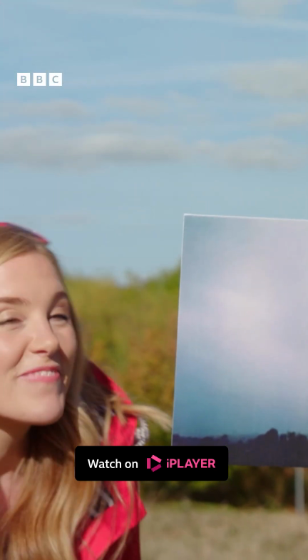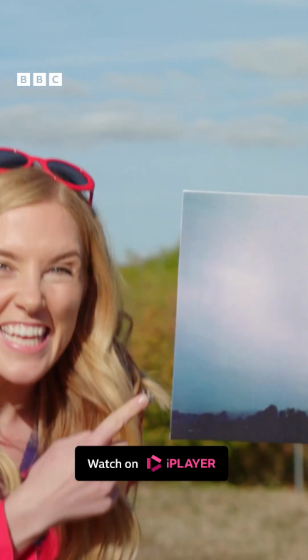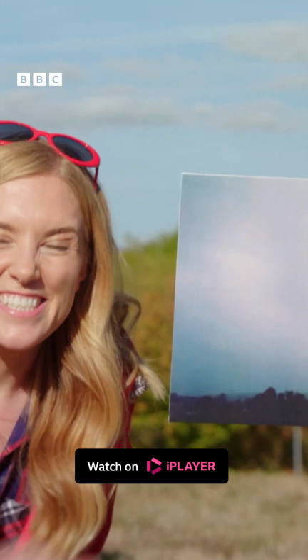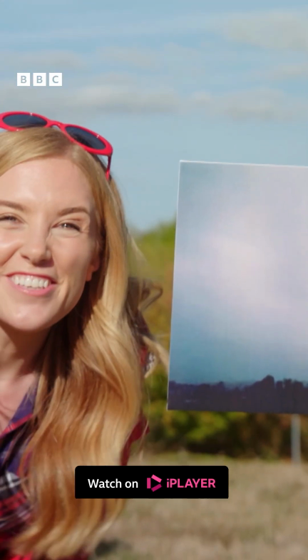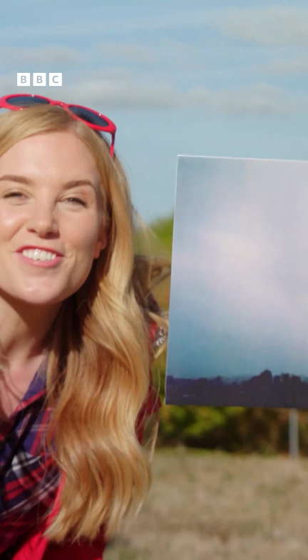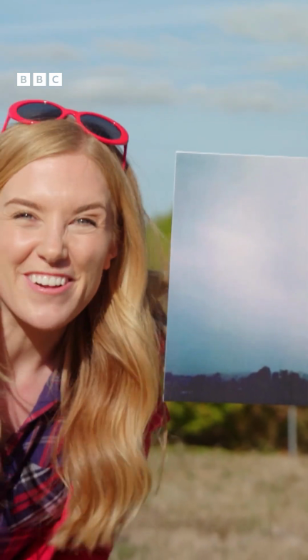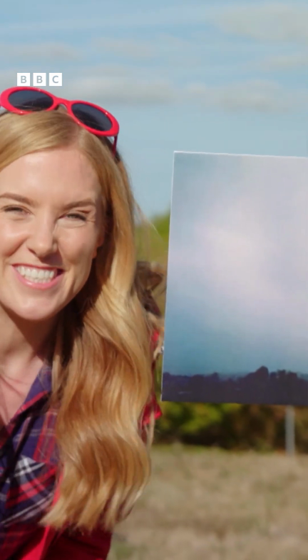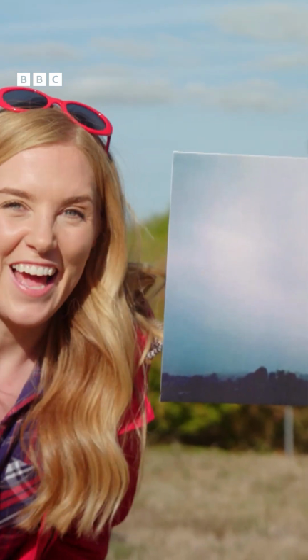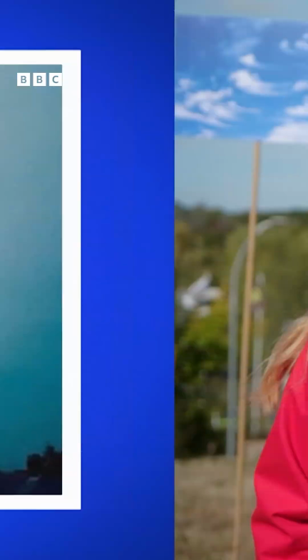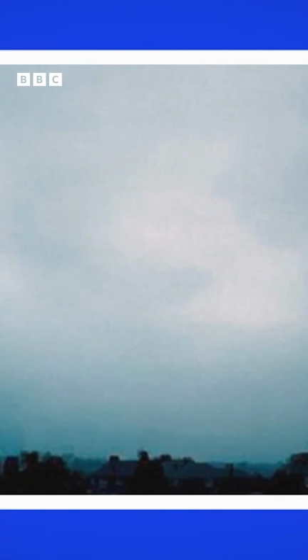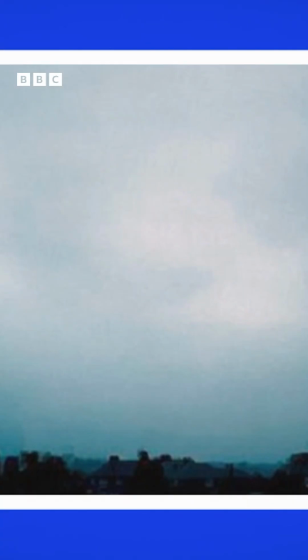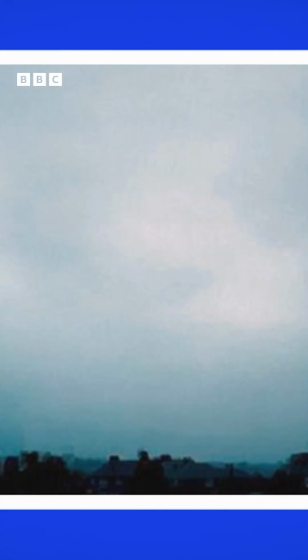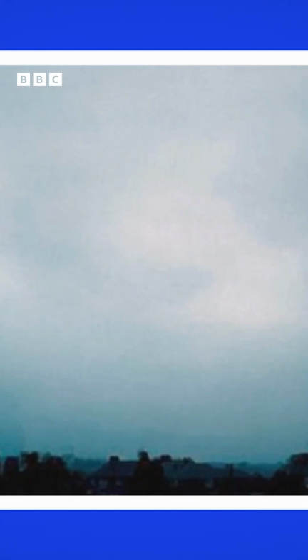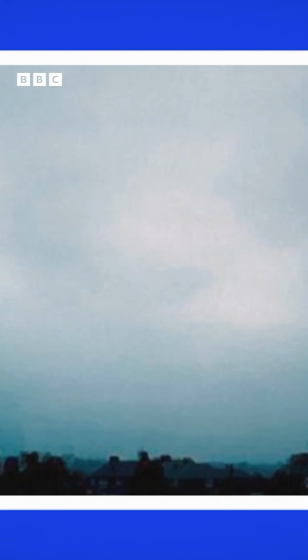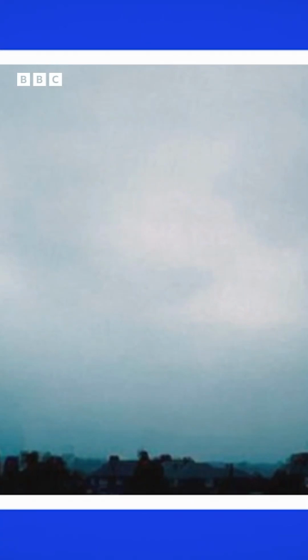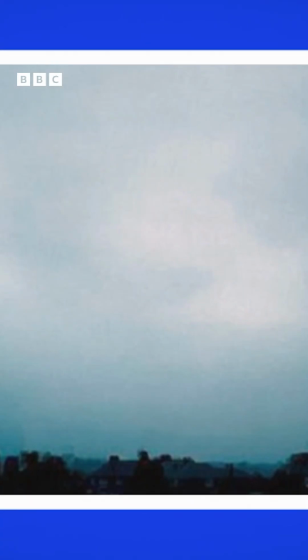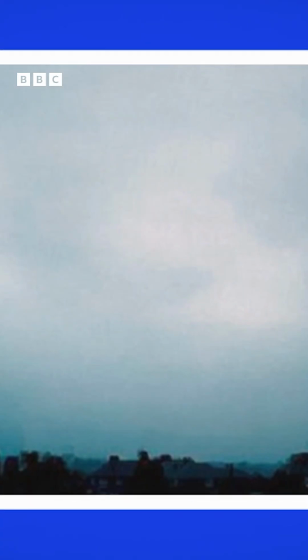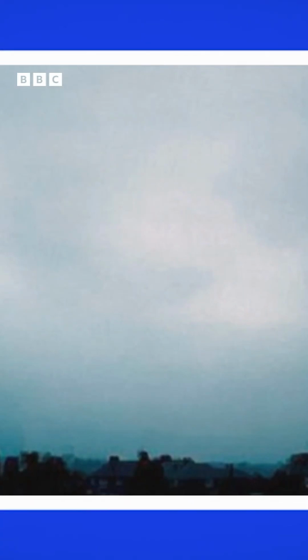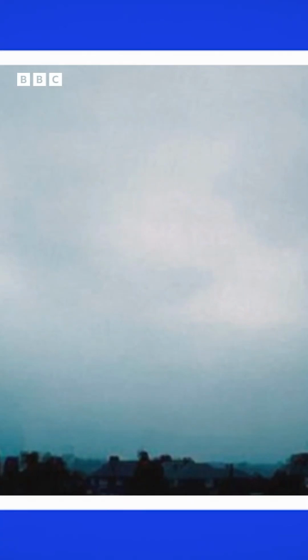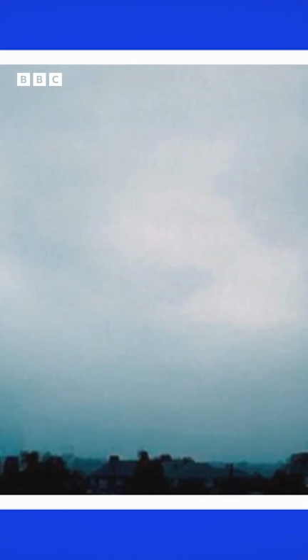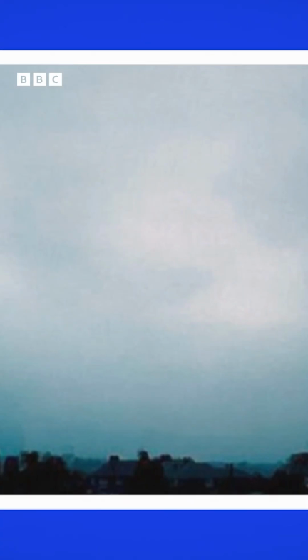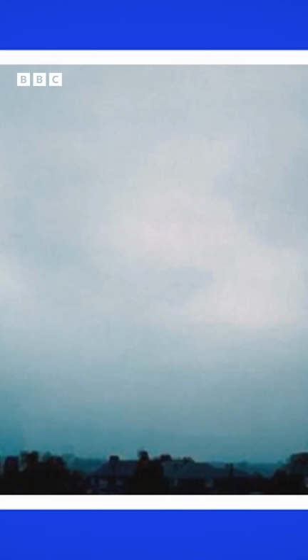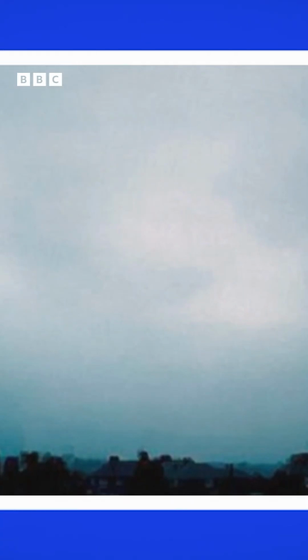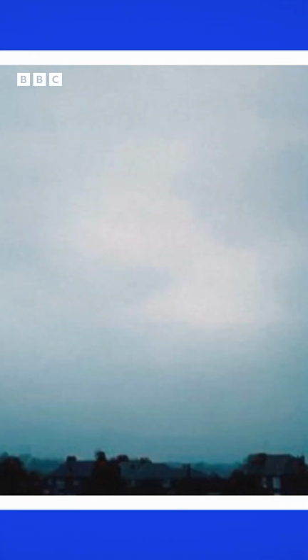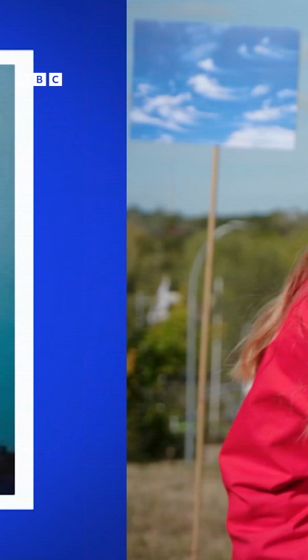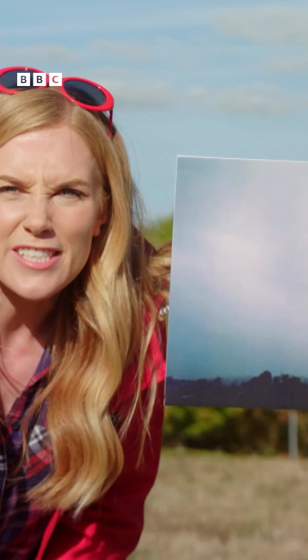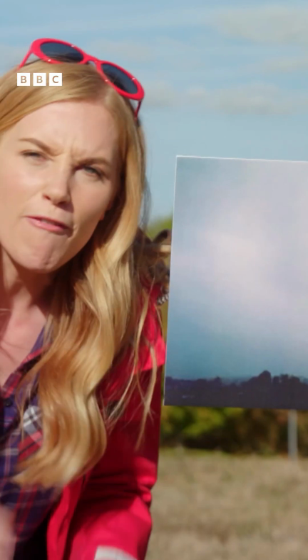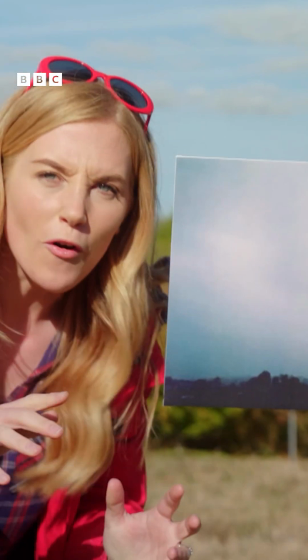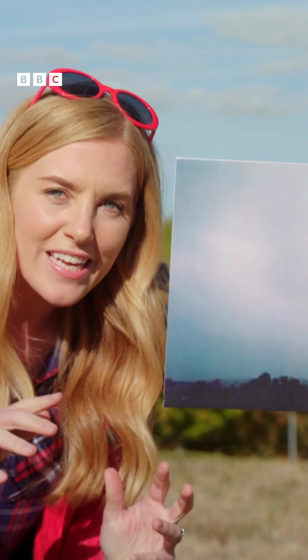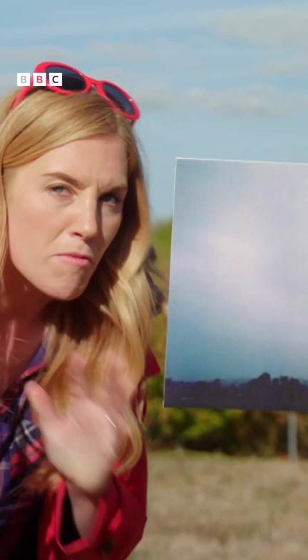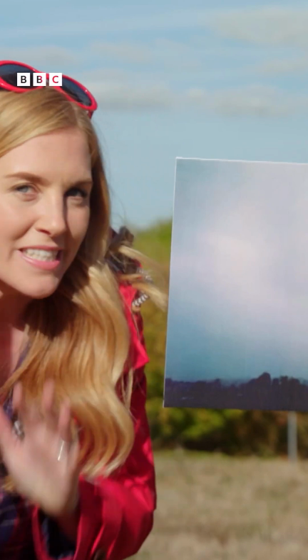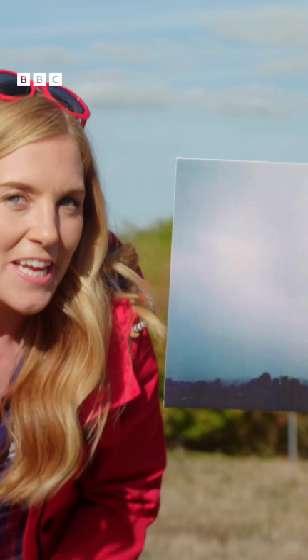These are stratus clouds. They're flat, low in the sky, and we tend to see them when it's foggy and misty.